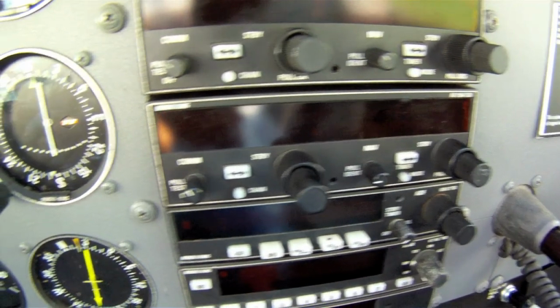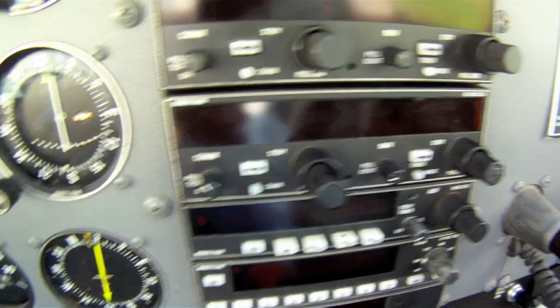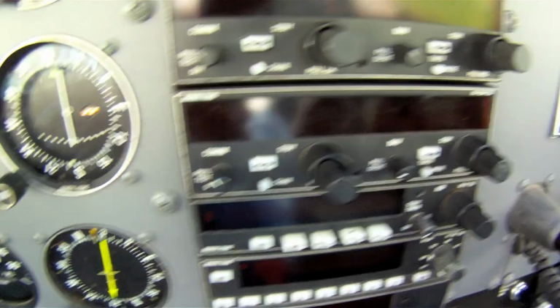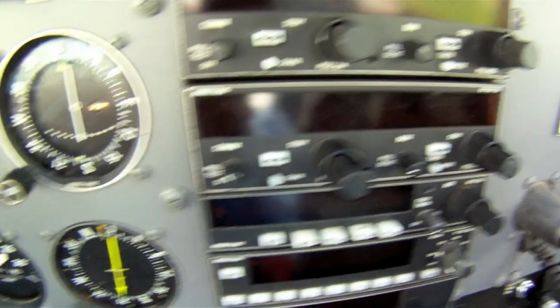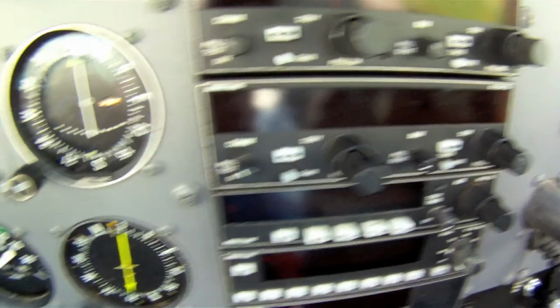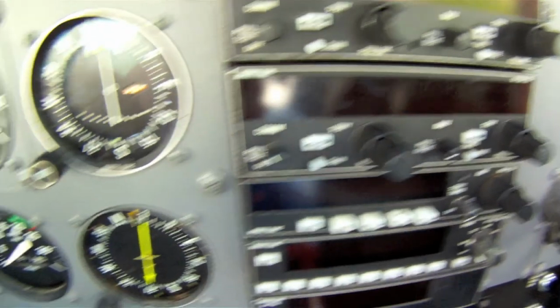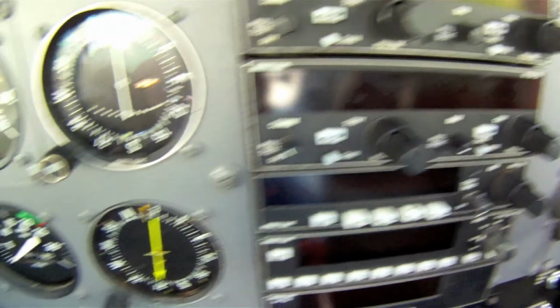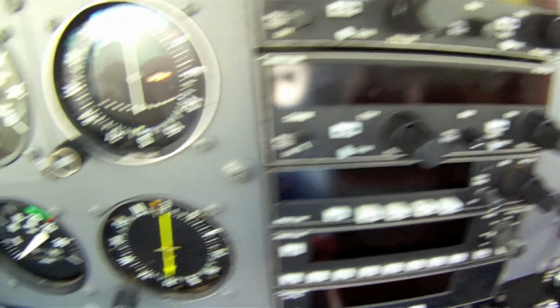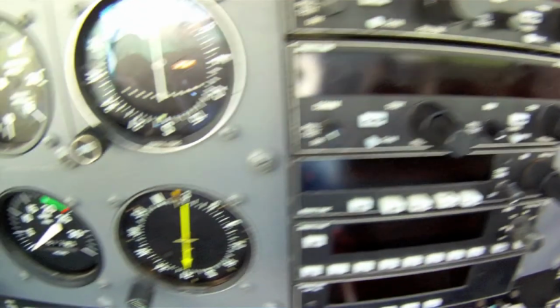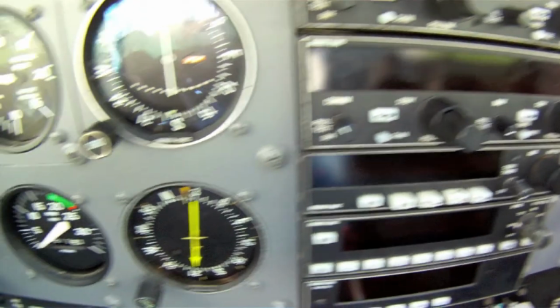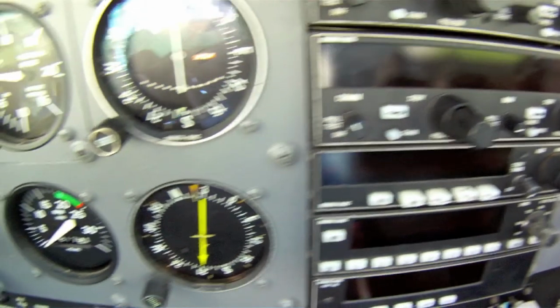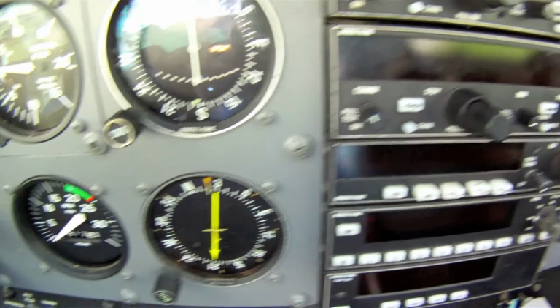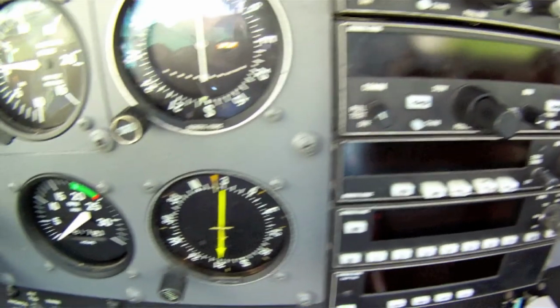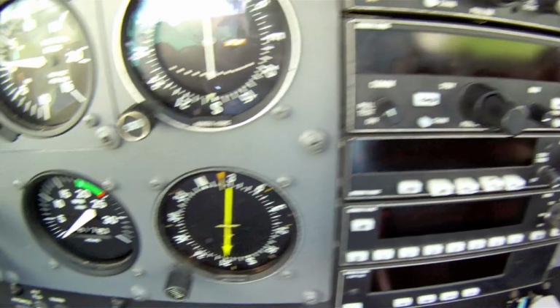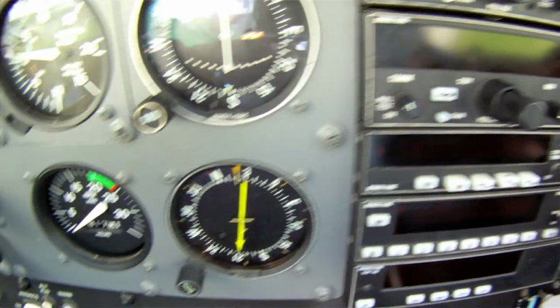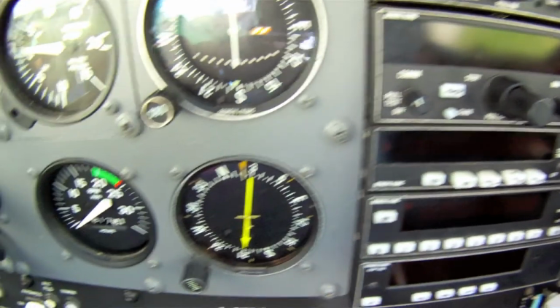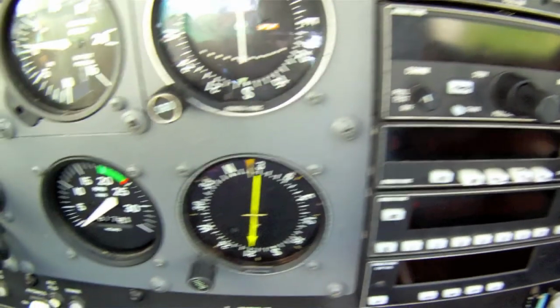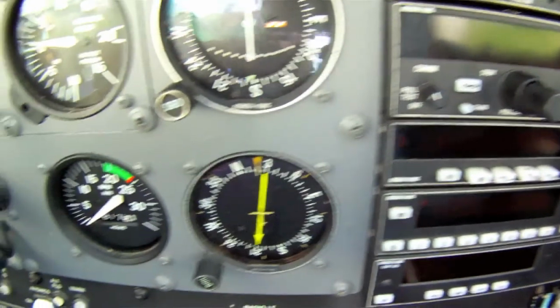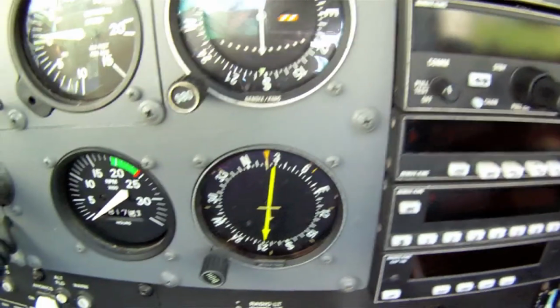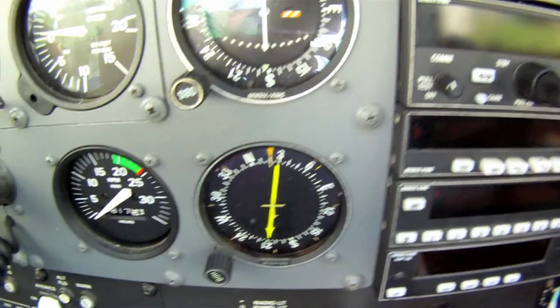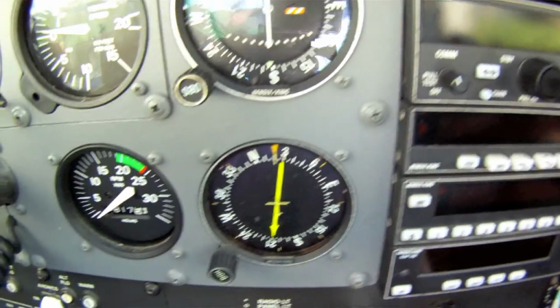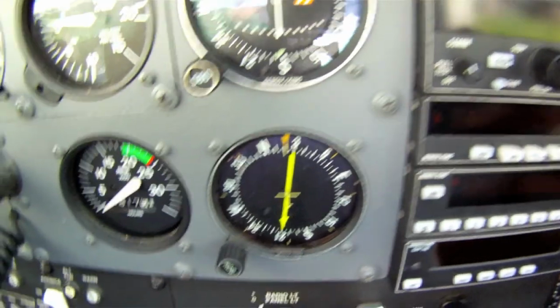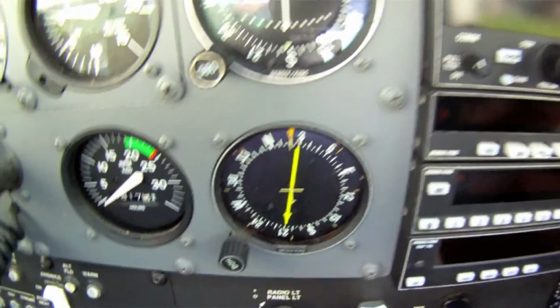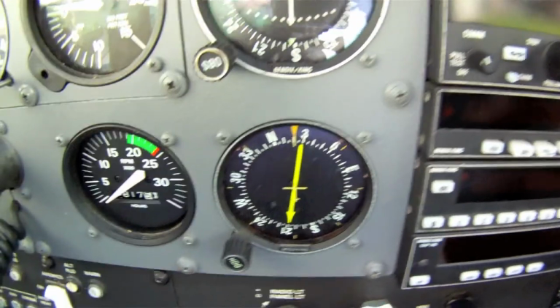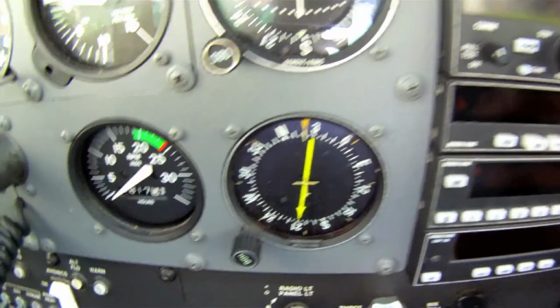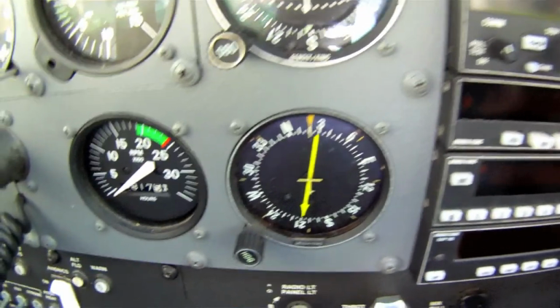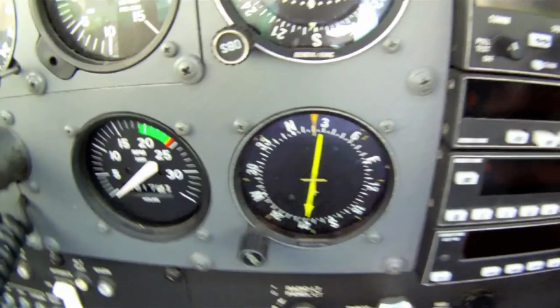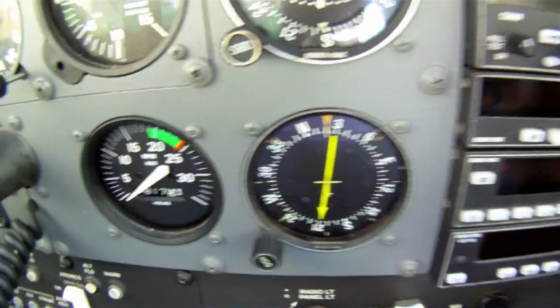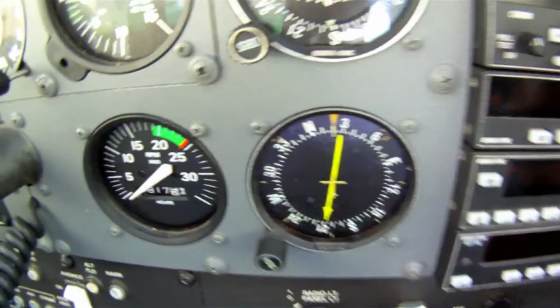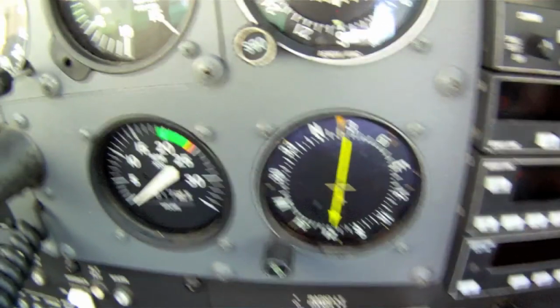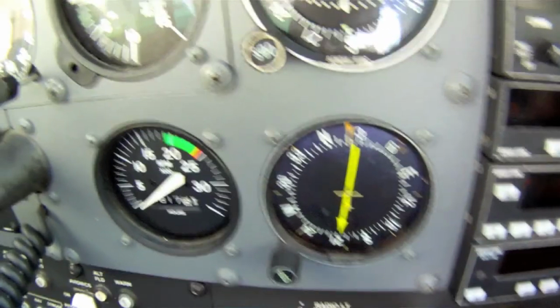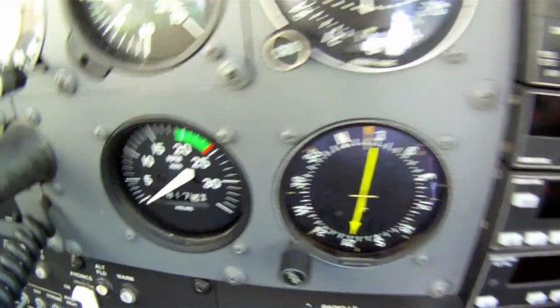Over here you have the tachometer, which of course gives you the RPM of the engine. Again, it's good to avoid the red line.